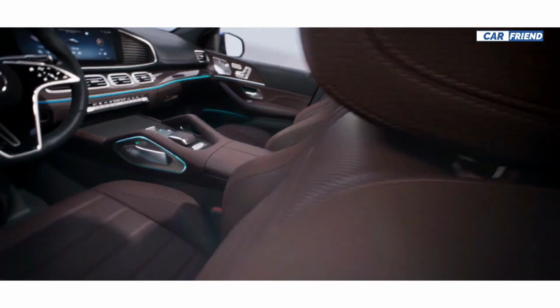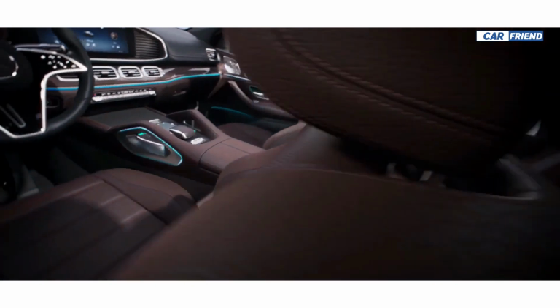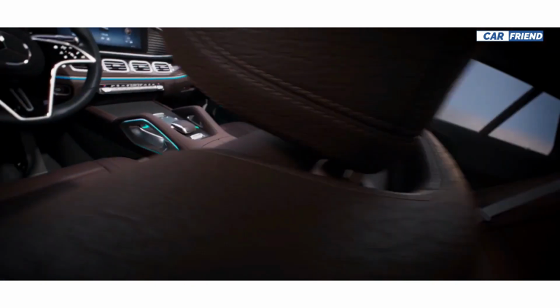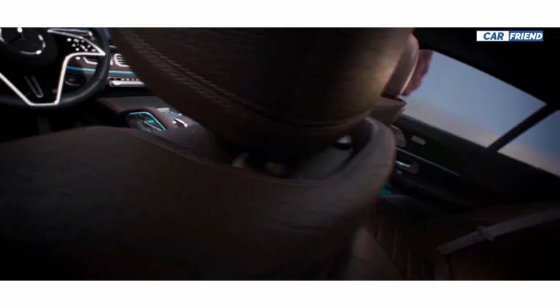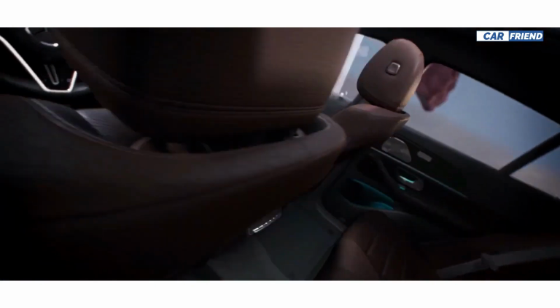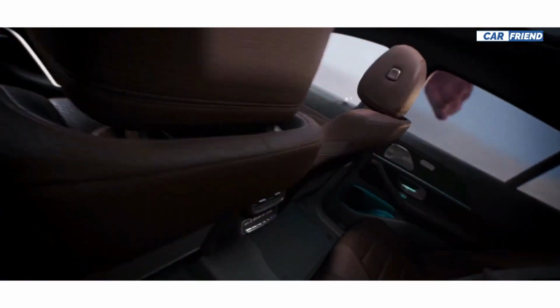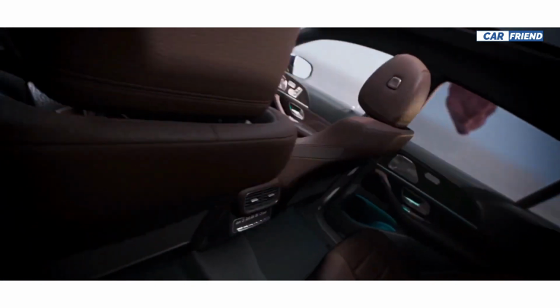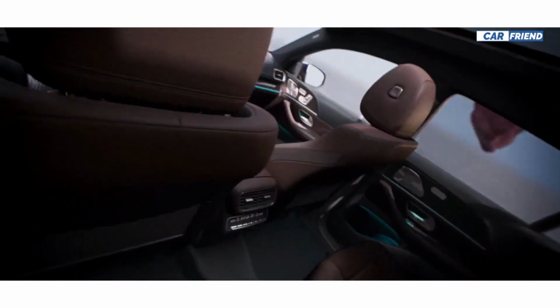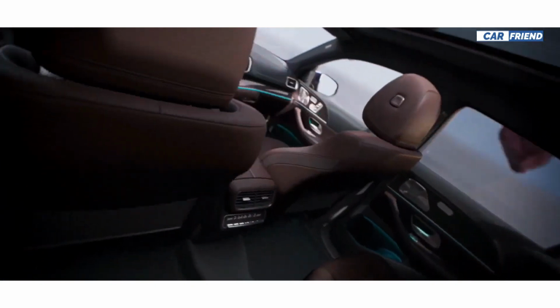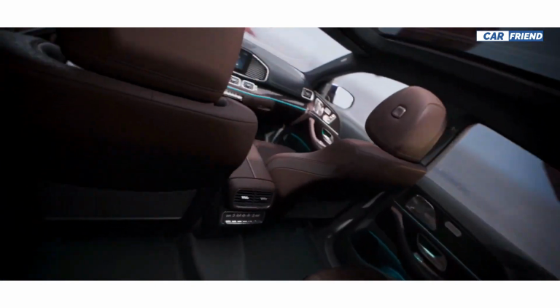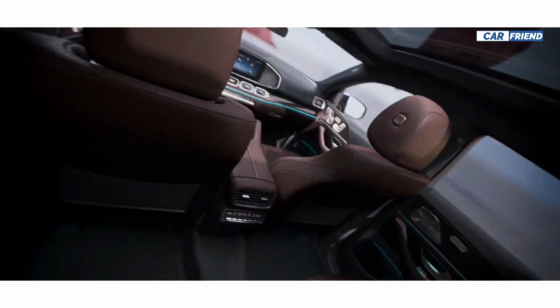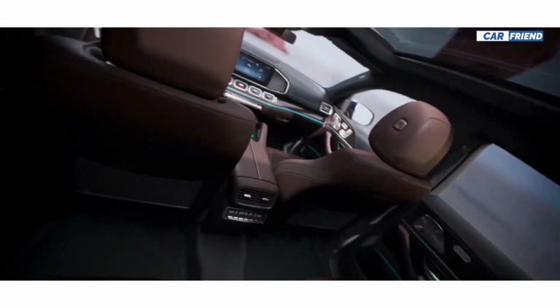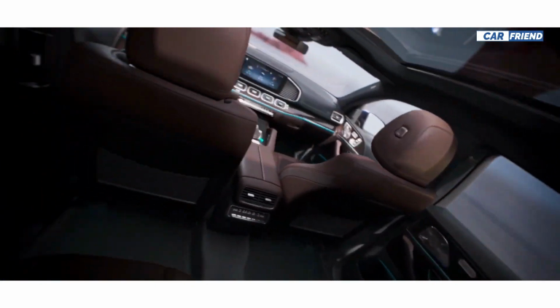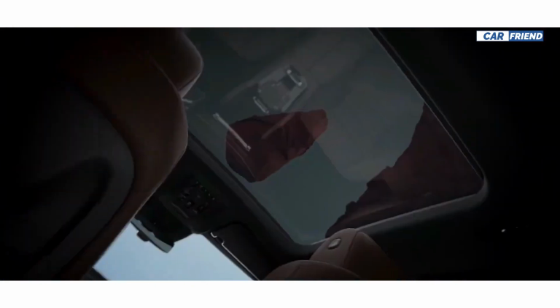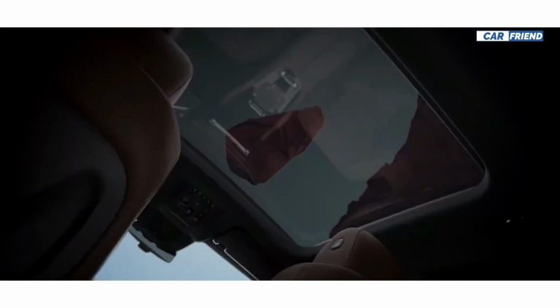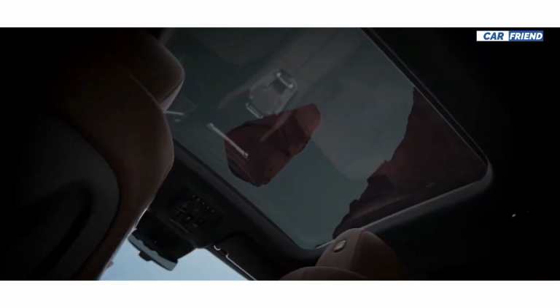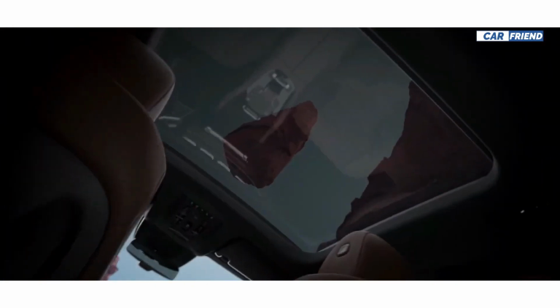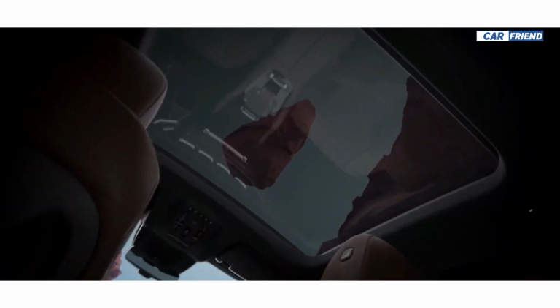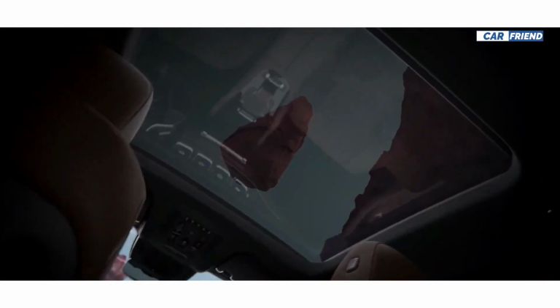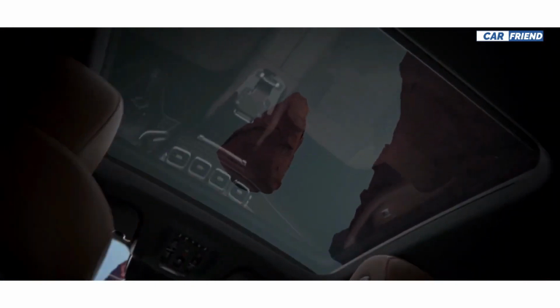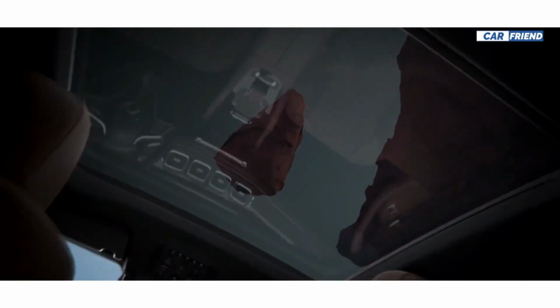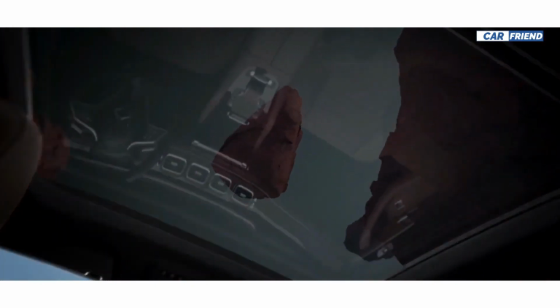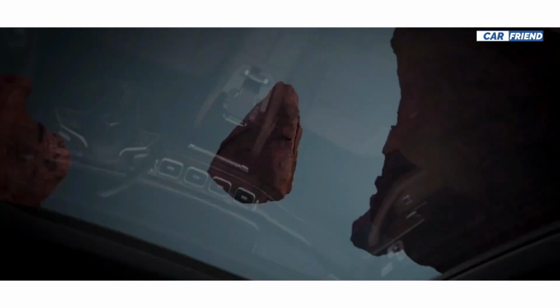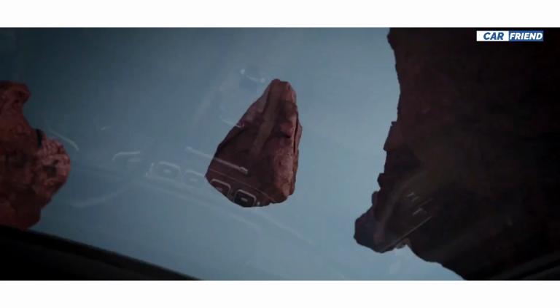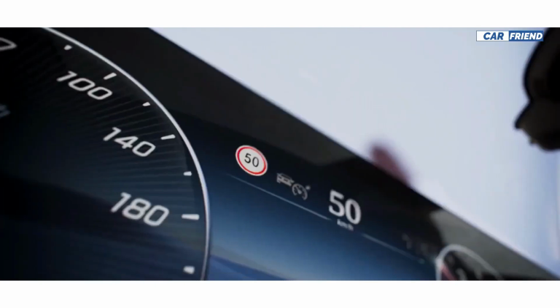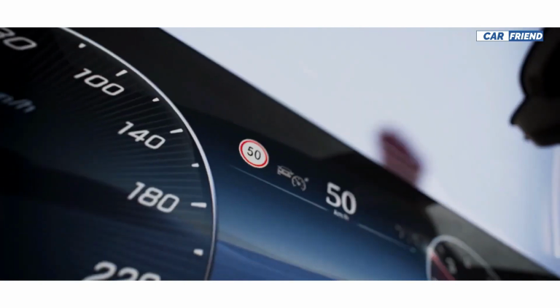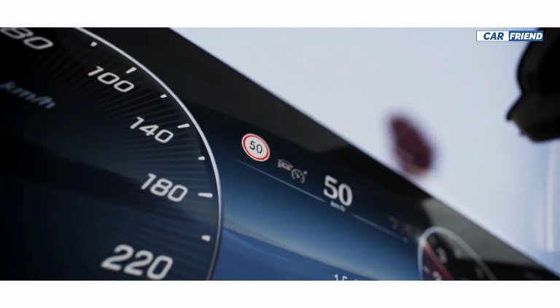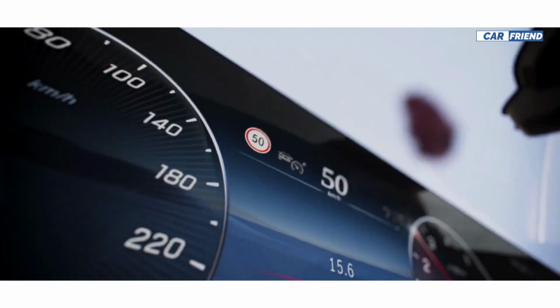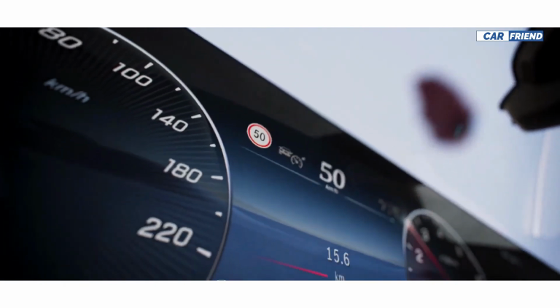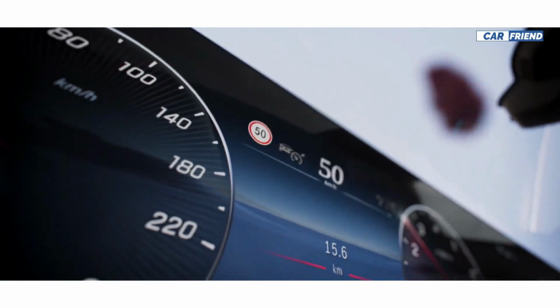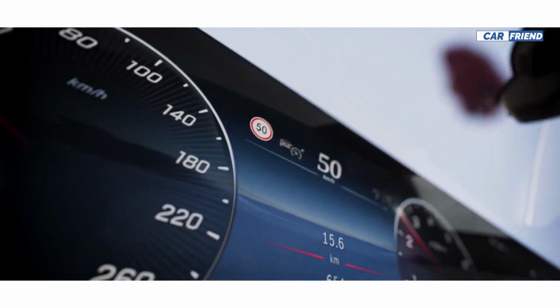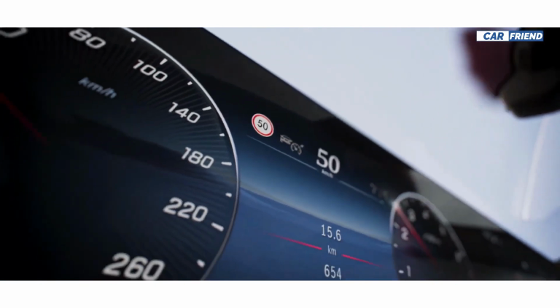Now stay with some images and videos of the new 2024 Mercedes GLE Coupe.